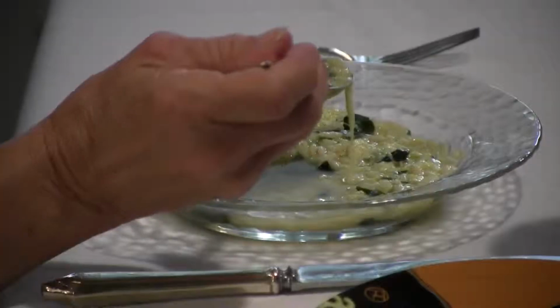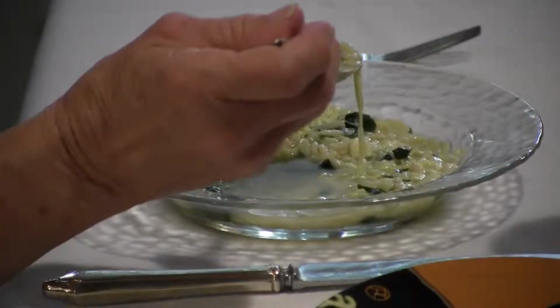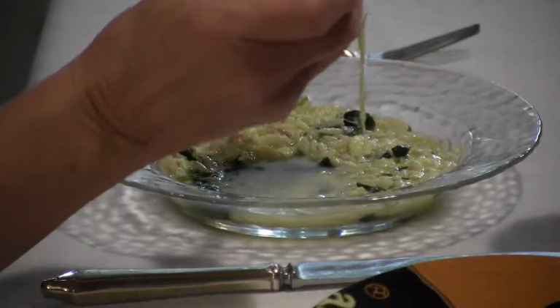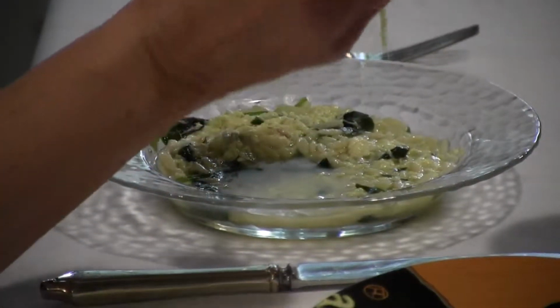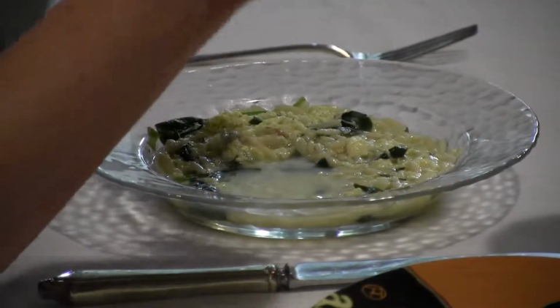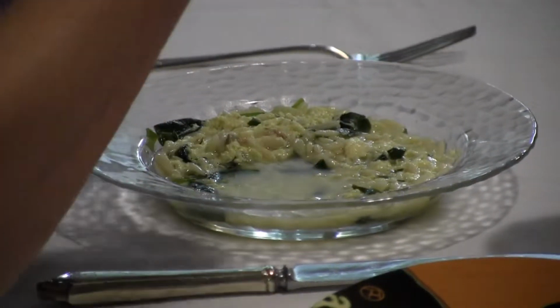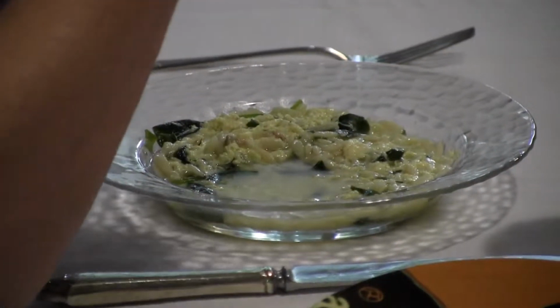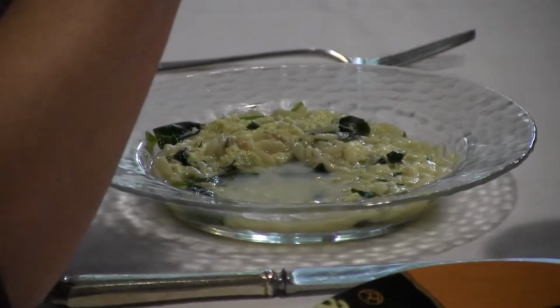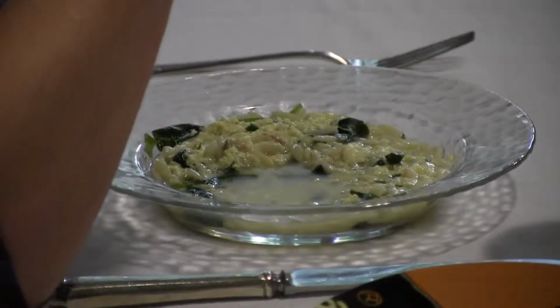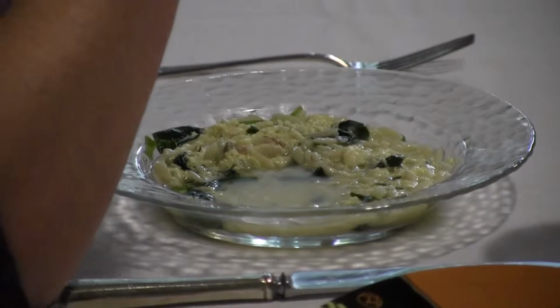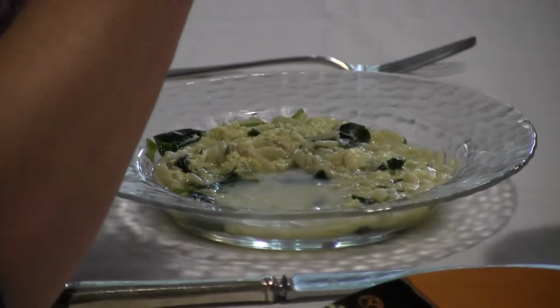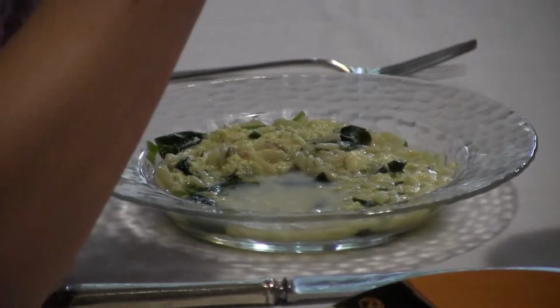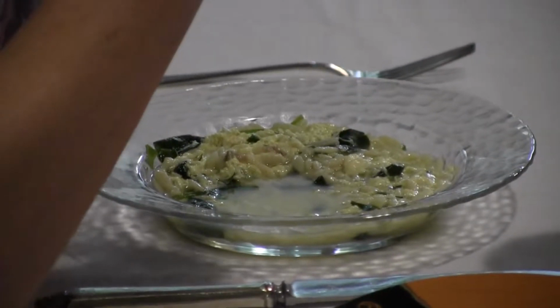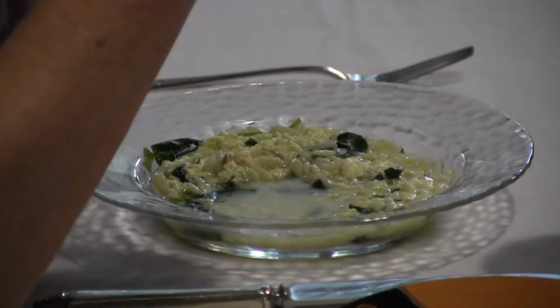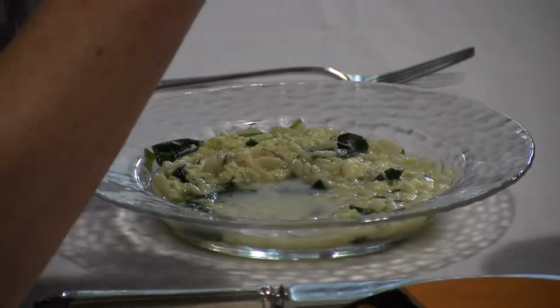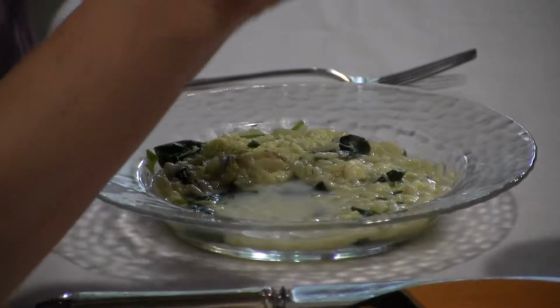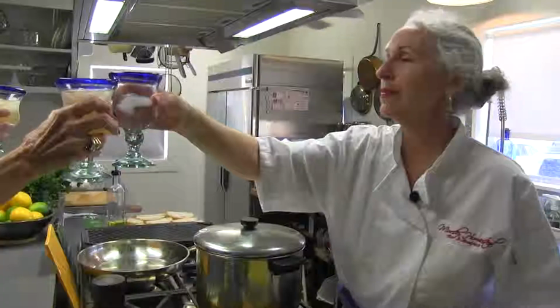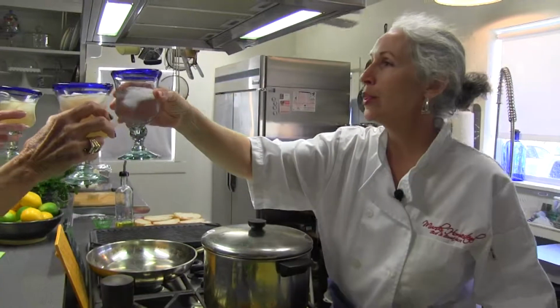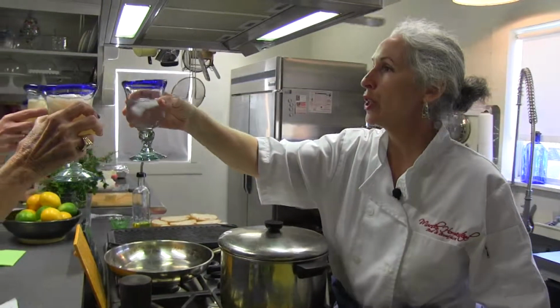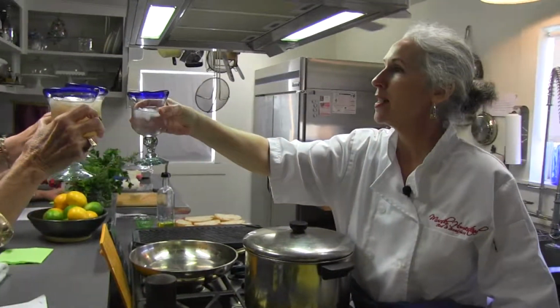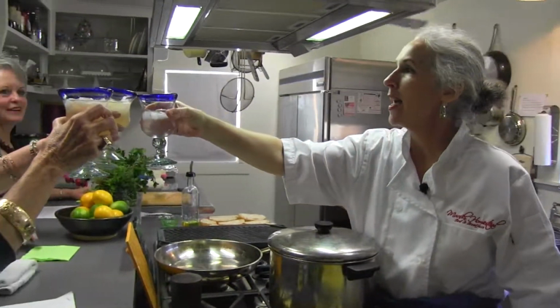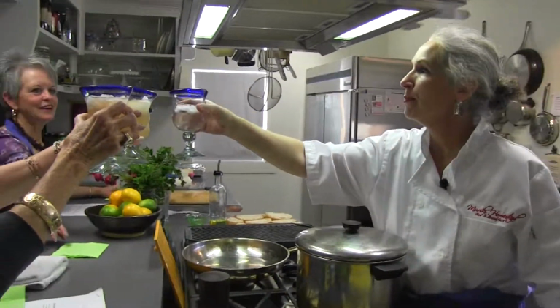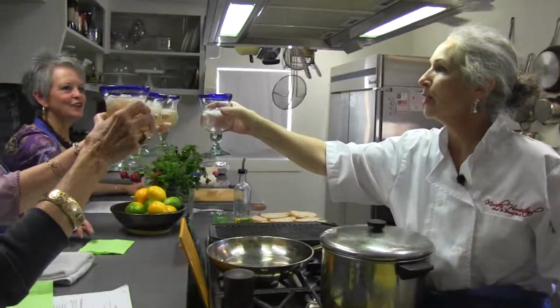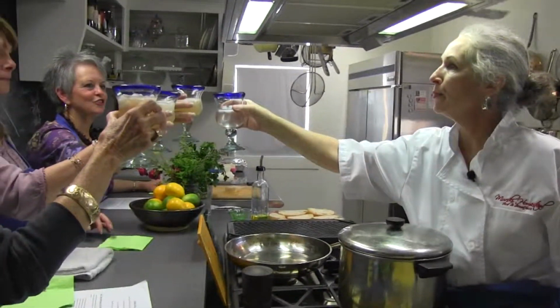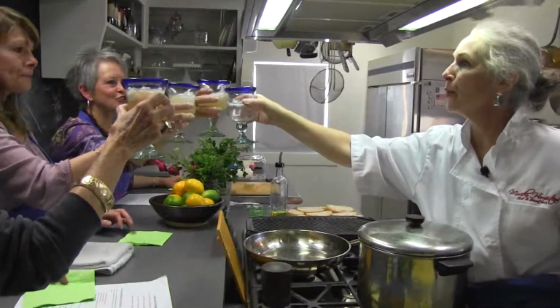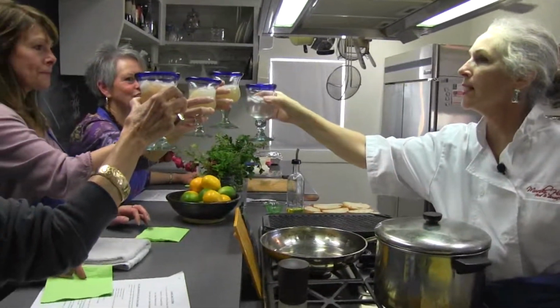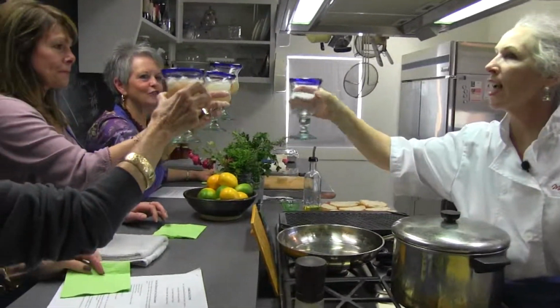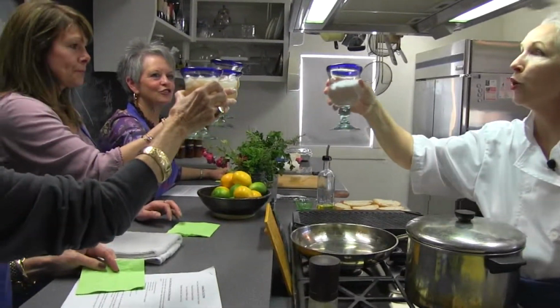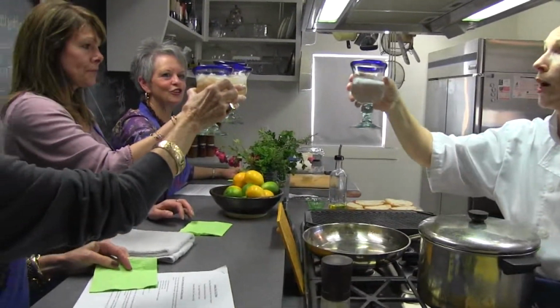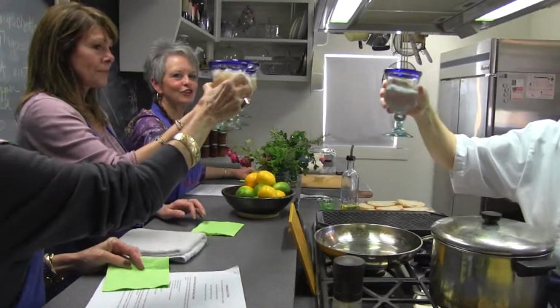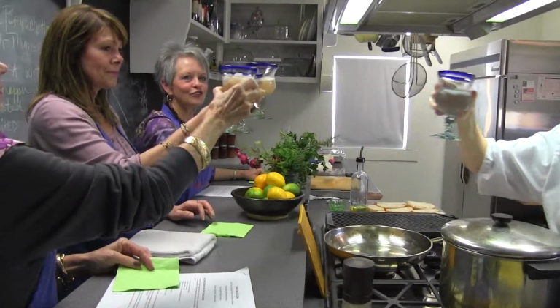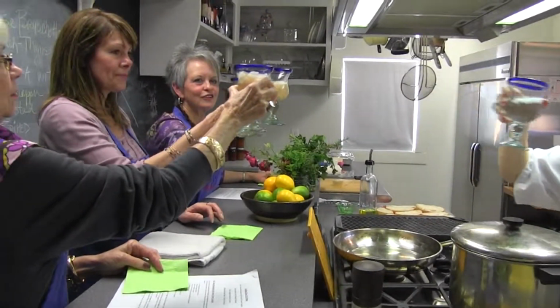And wonderful memories made at the ranch. Cheers. To a good time, good memories, and great food.